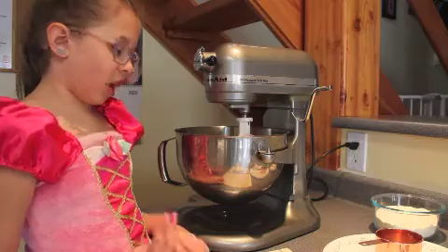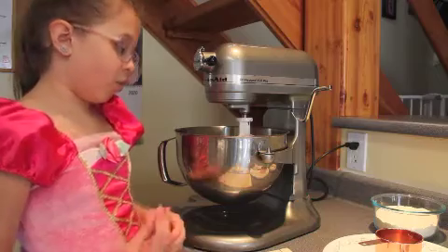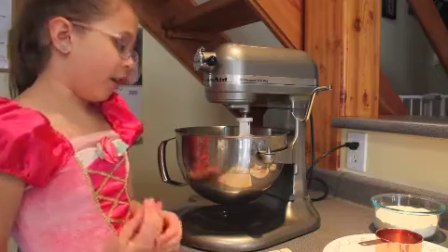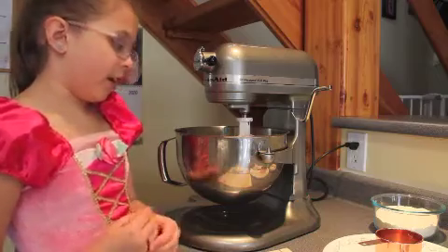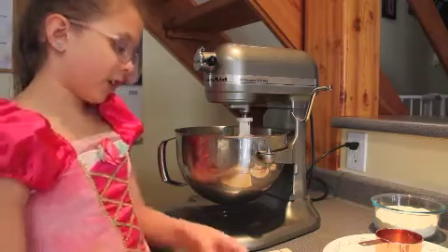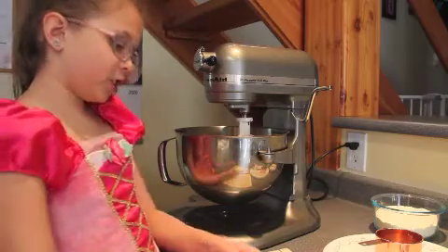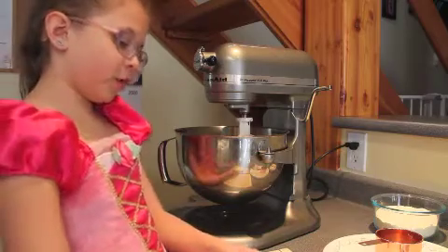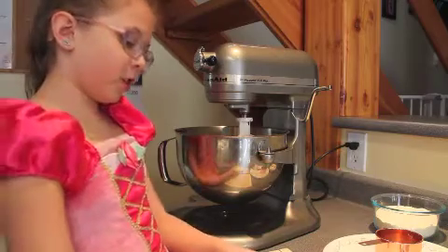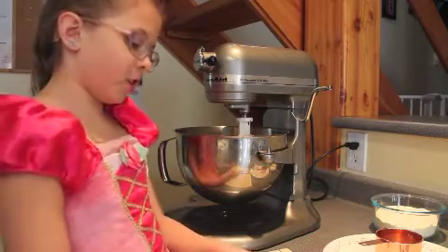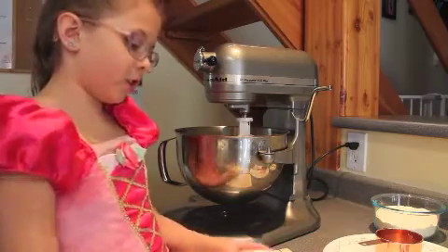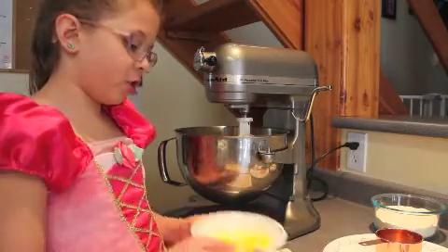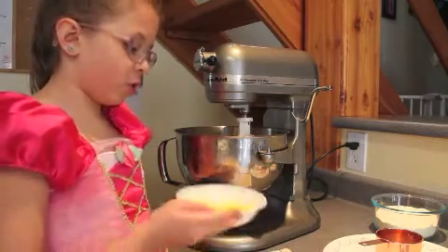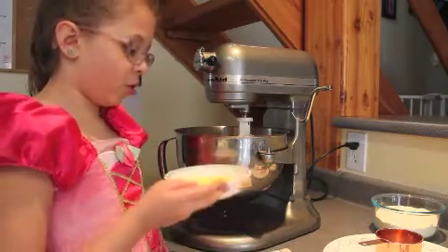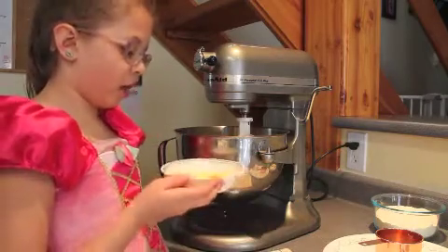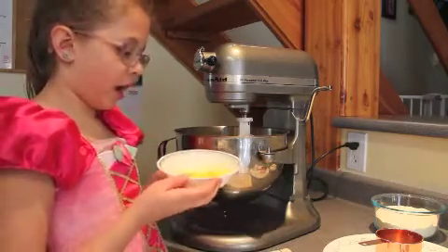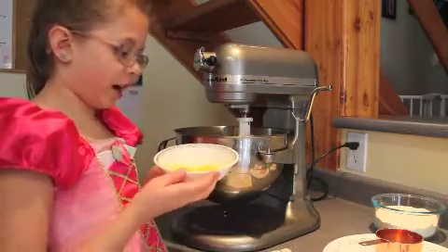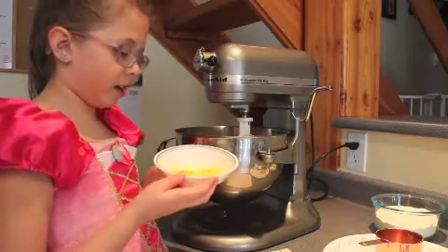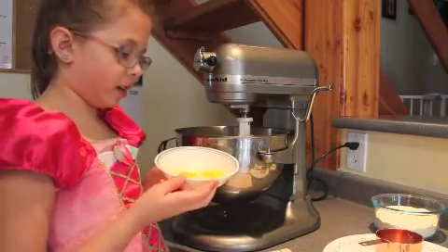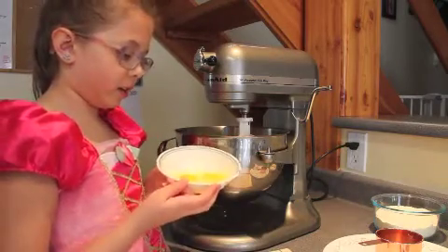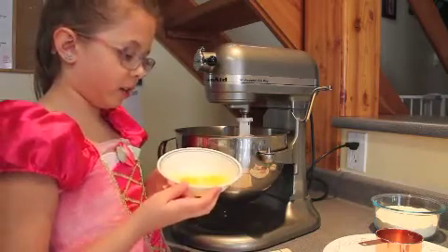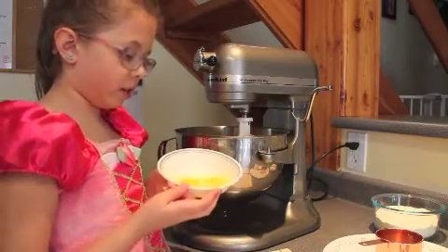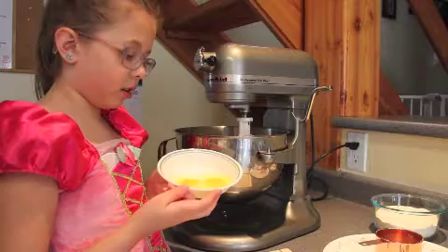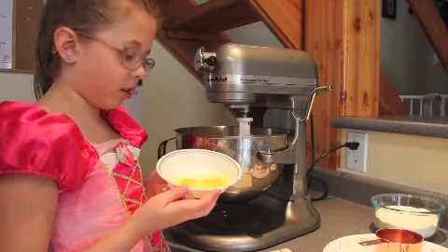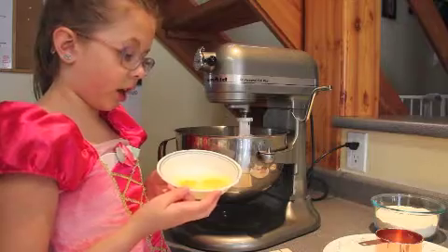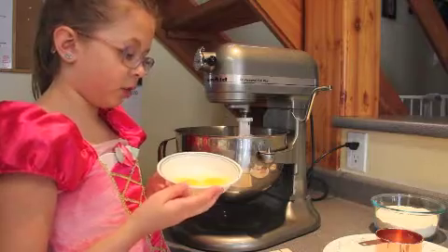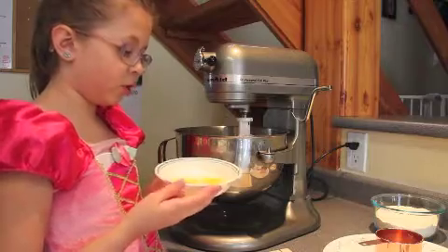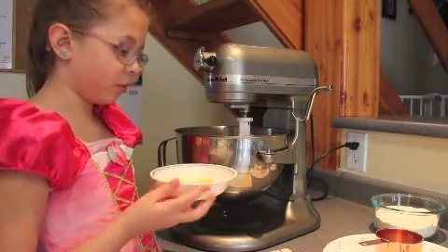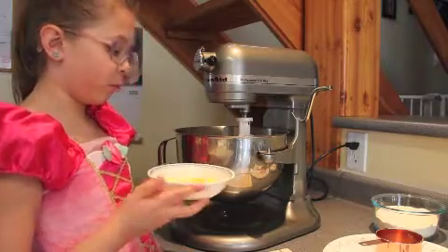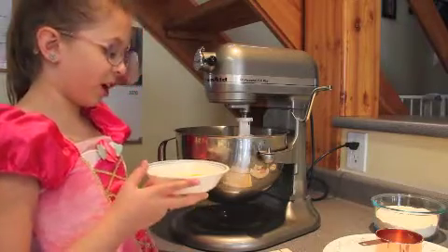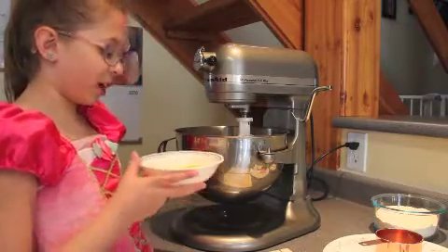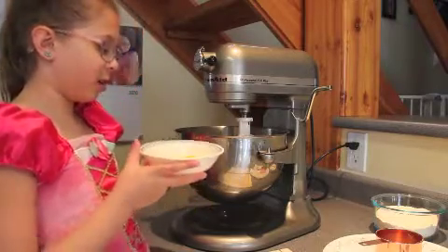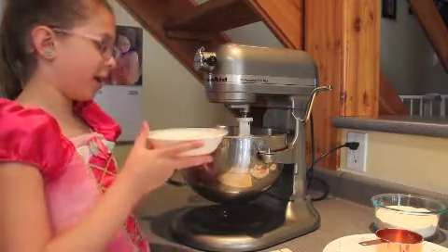So next we're going to add in the eggs, one at a time.